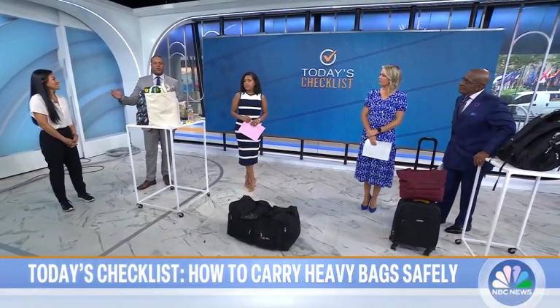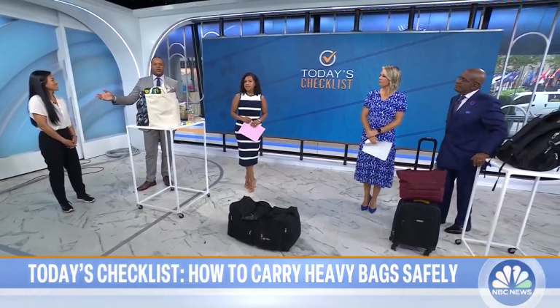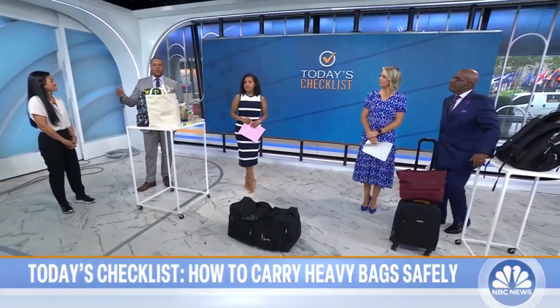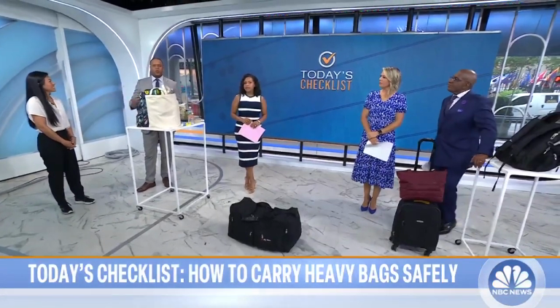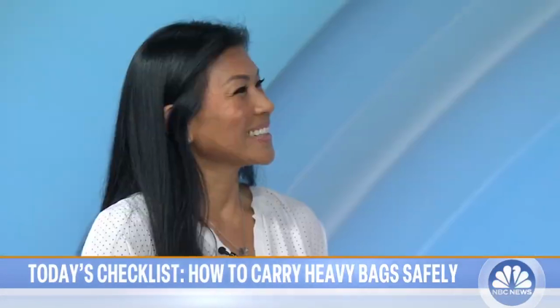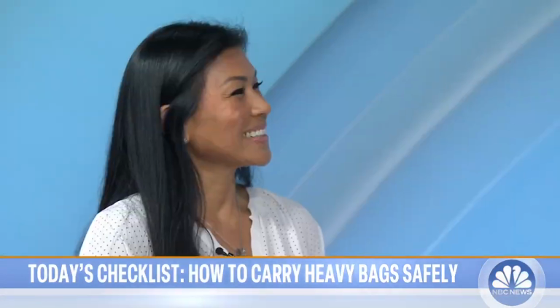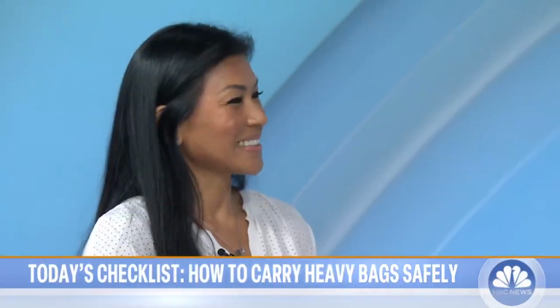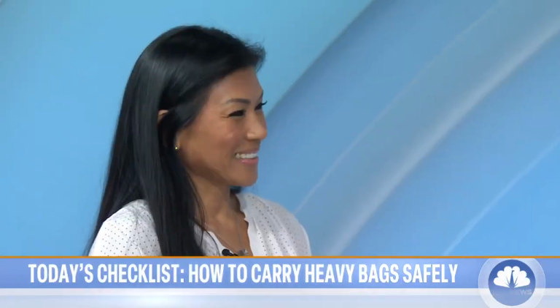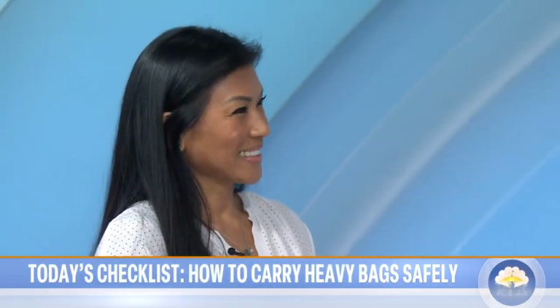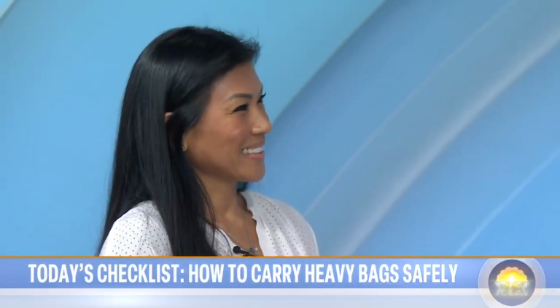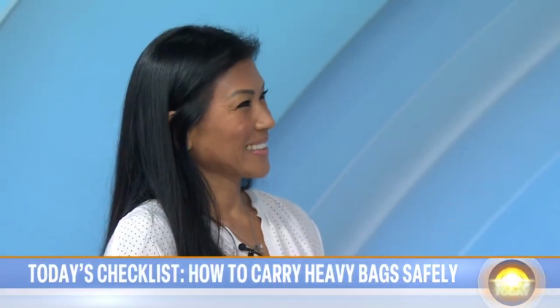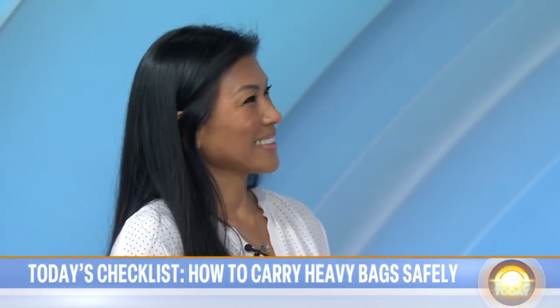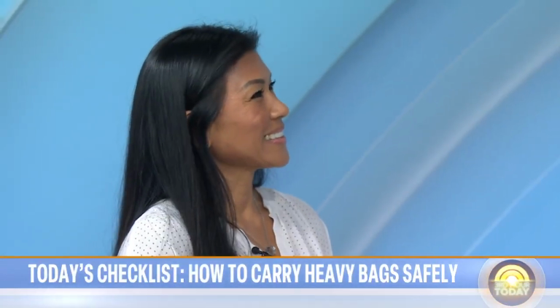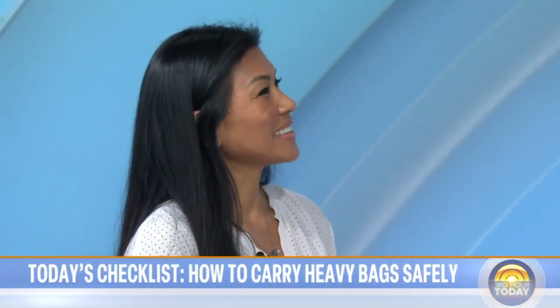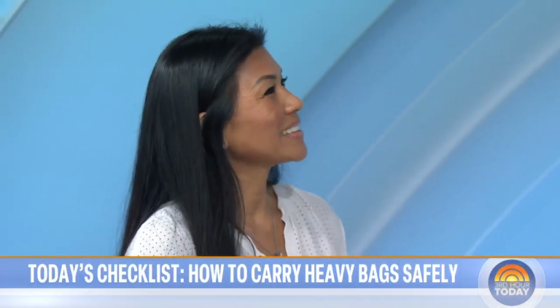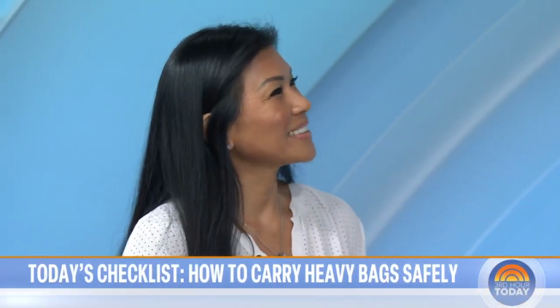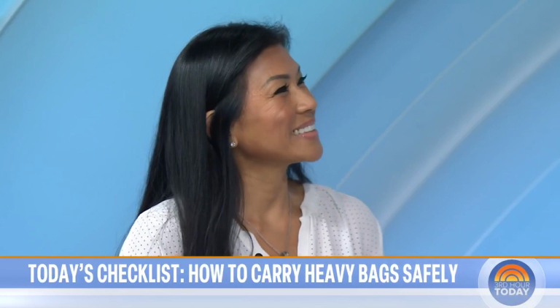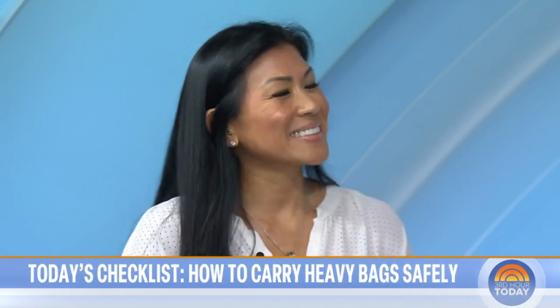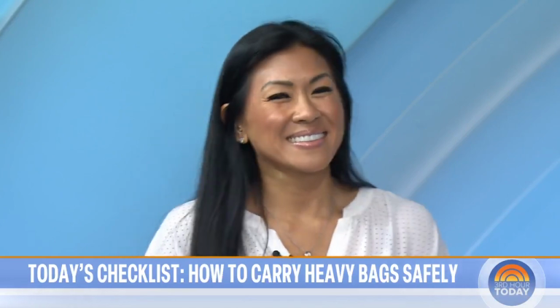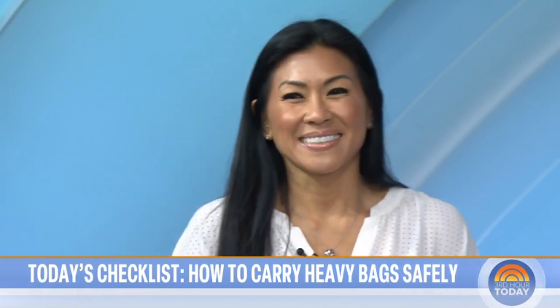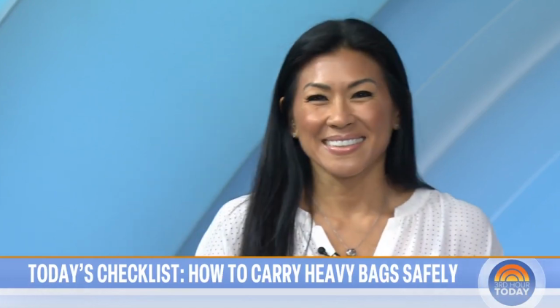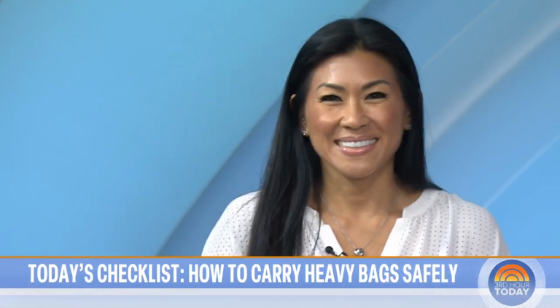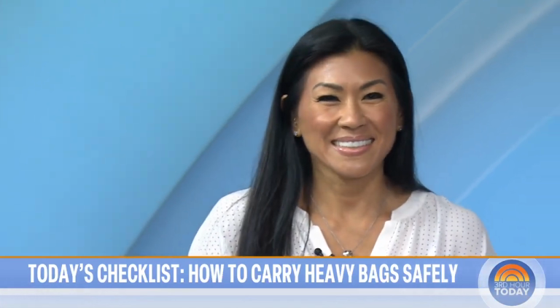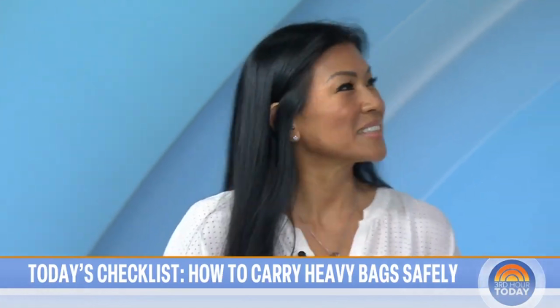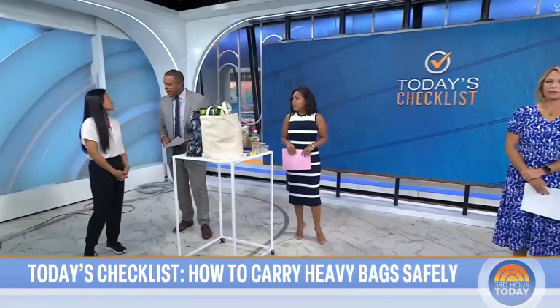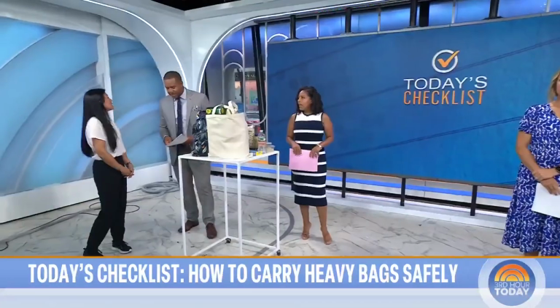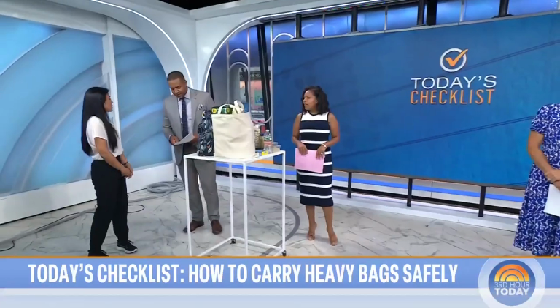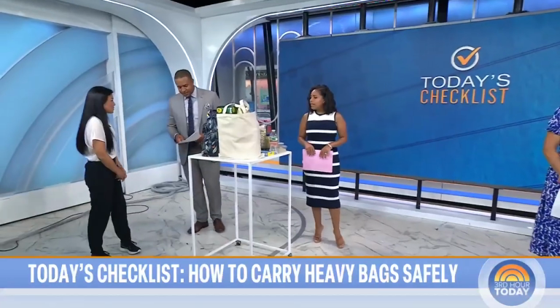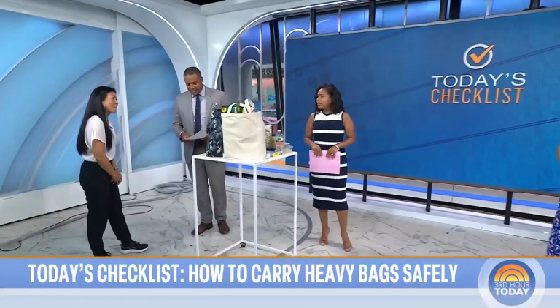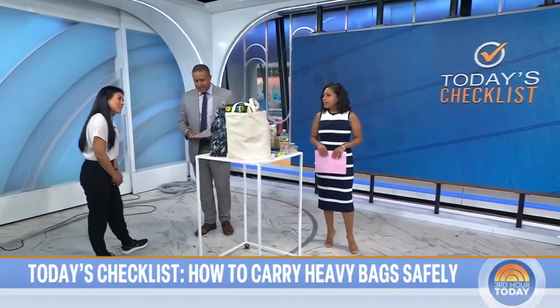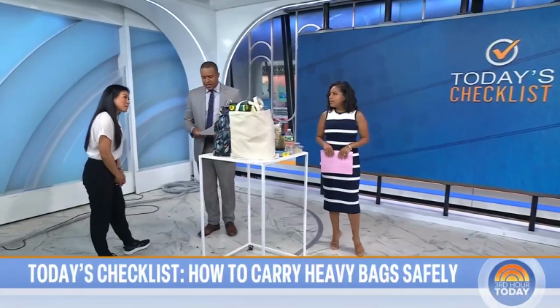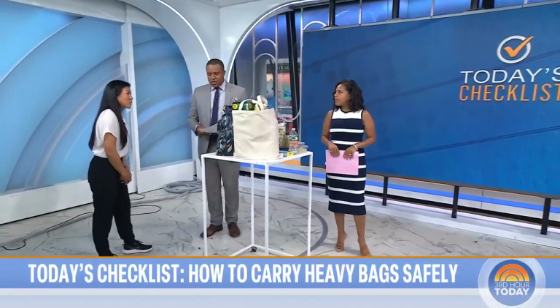Karina Wu is a board-certified clinical specialist in orthopedic physical therapy. Good to have you back. Thank you. Good morning.